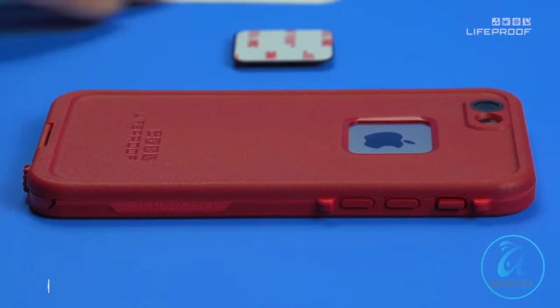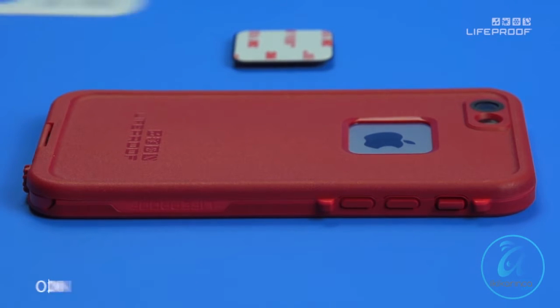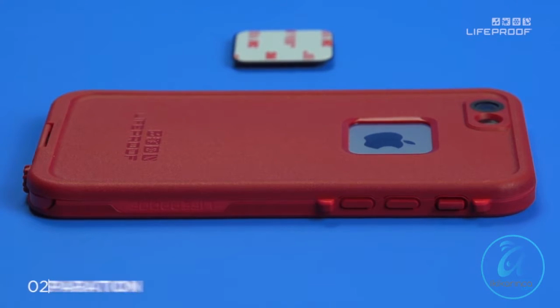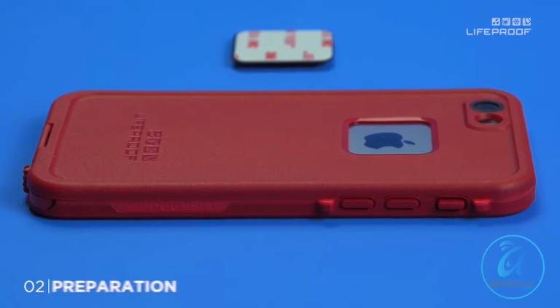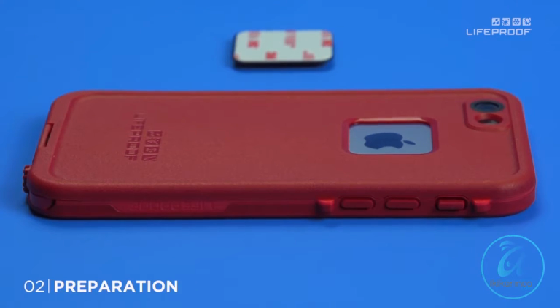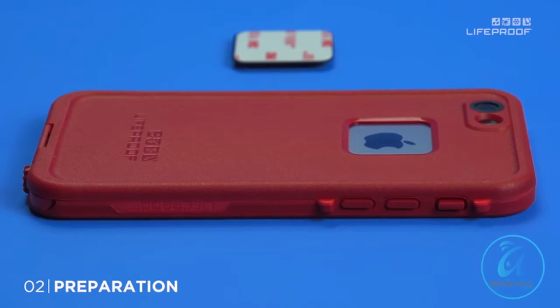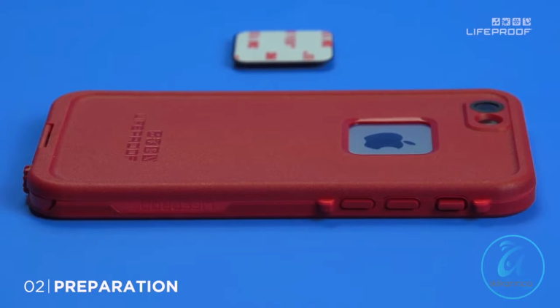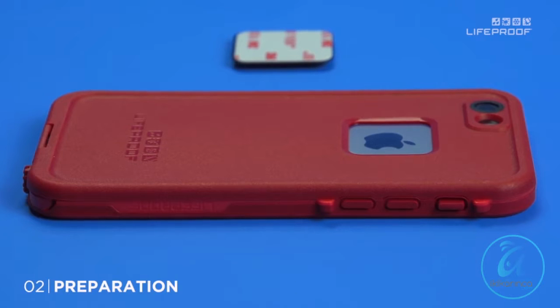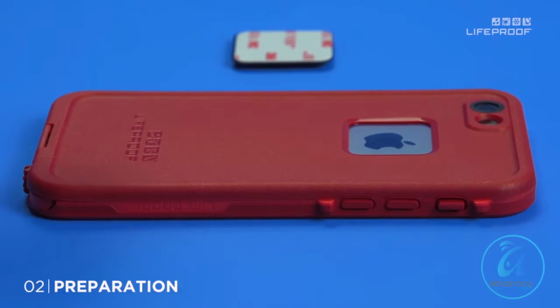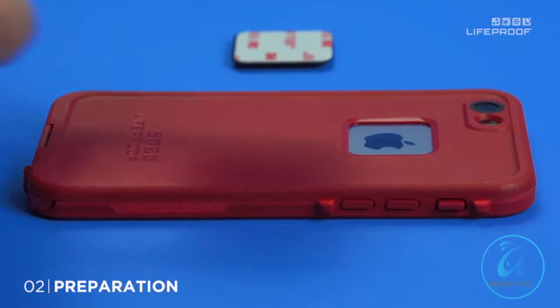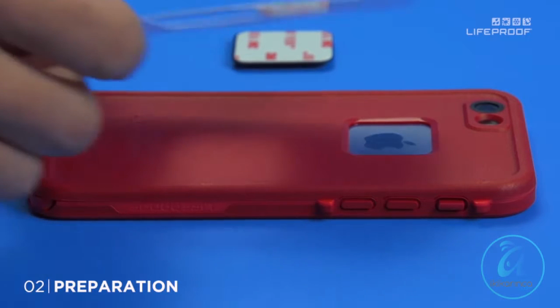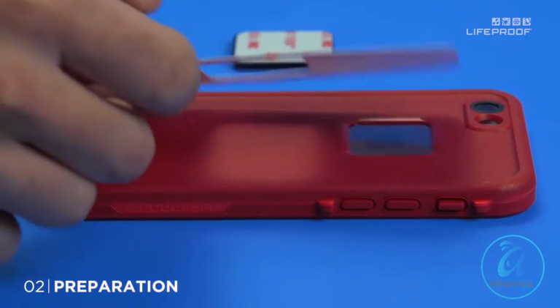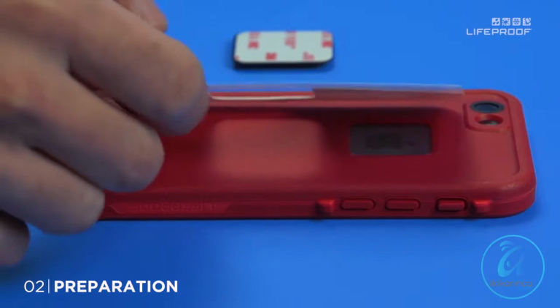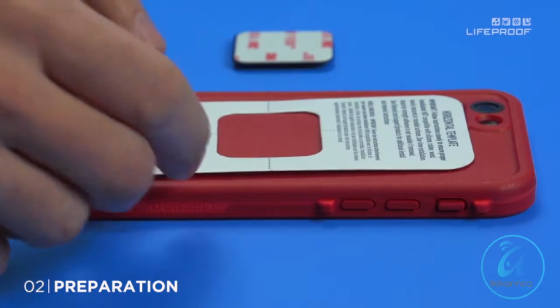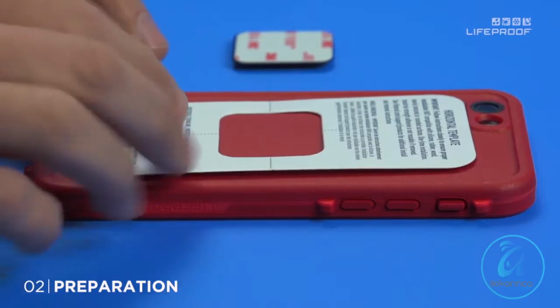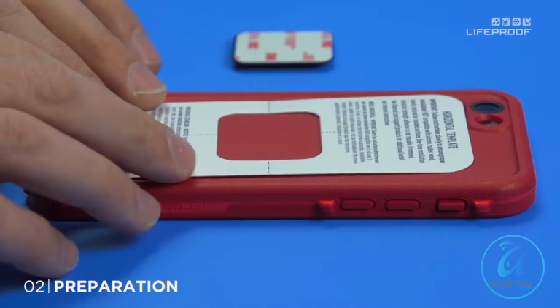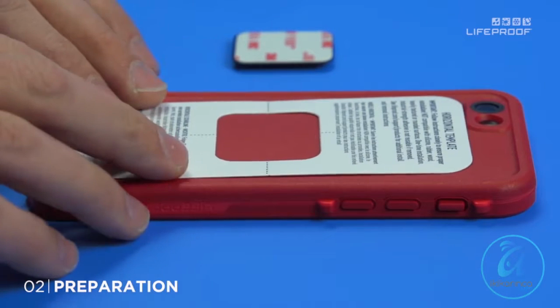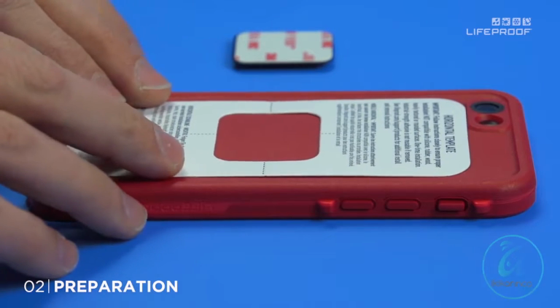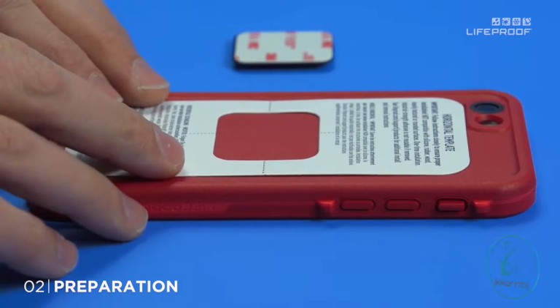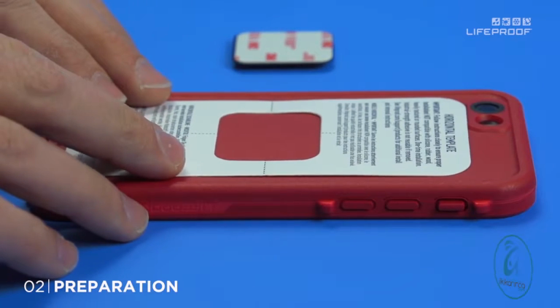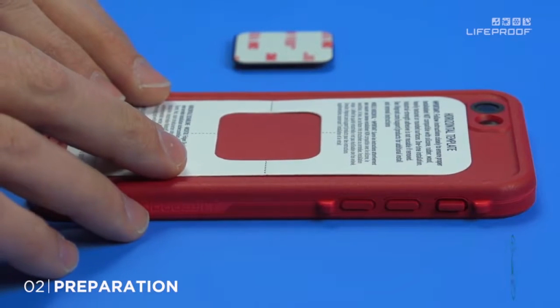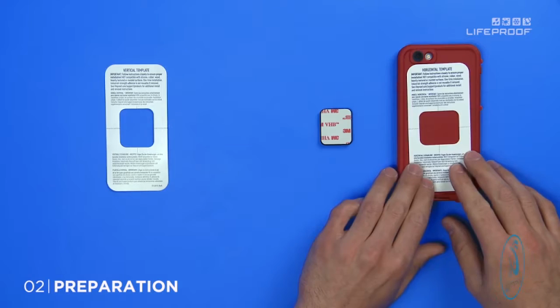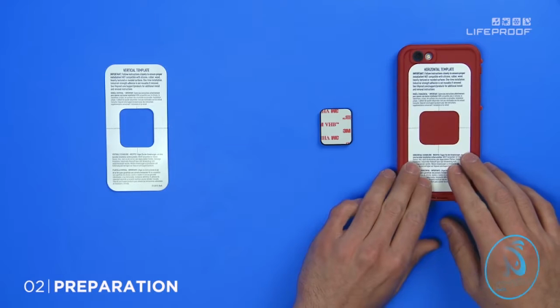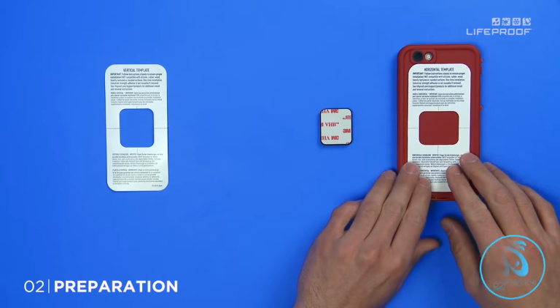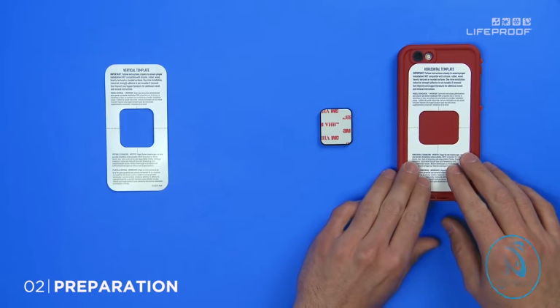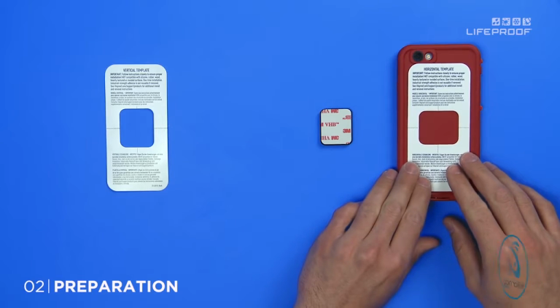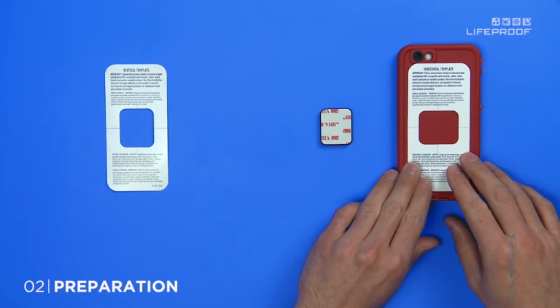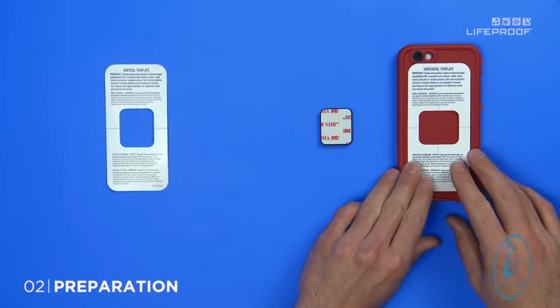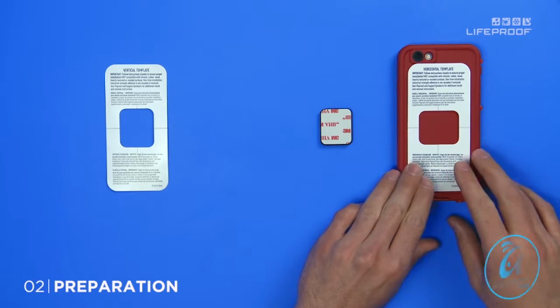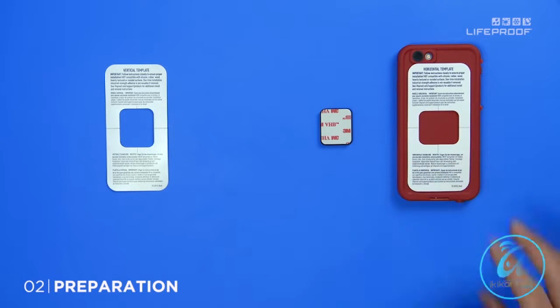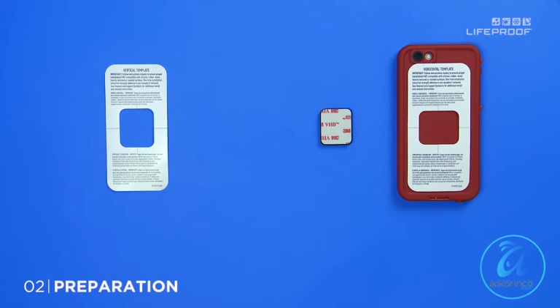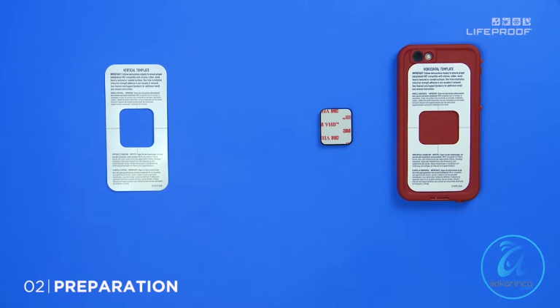For instance, on this LifeProof case, we'll use the horizontal template so the adapter doesn't cover the logo window.